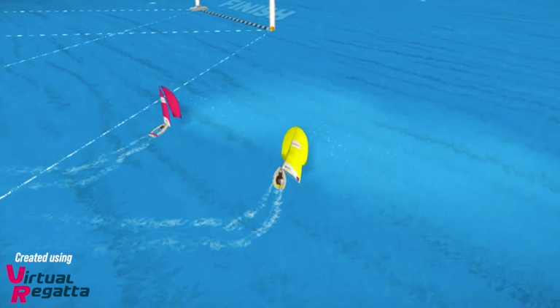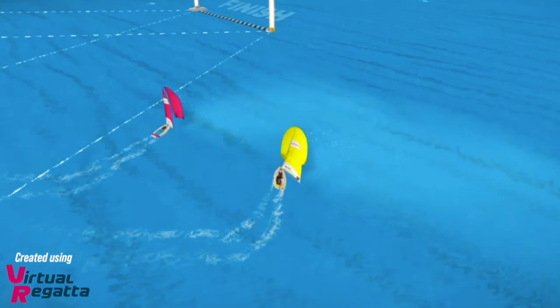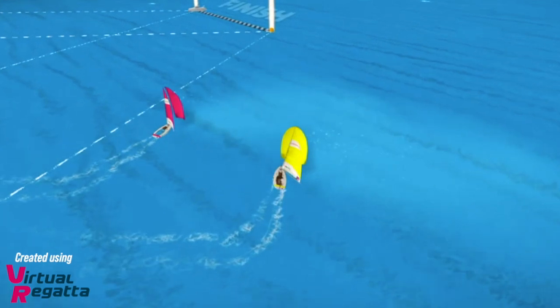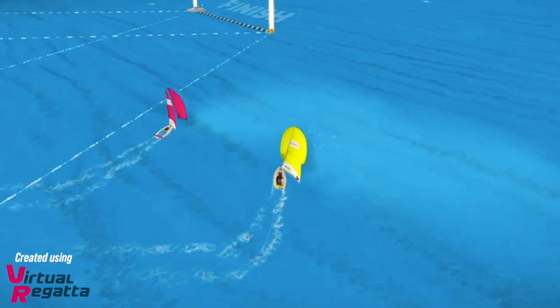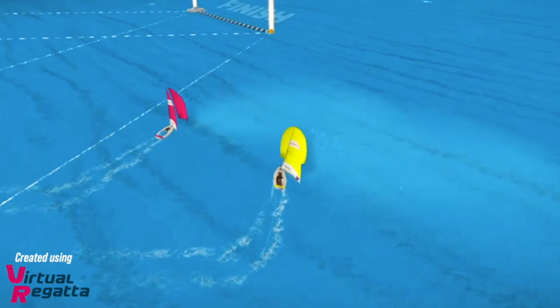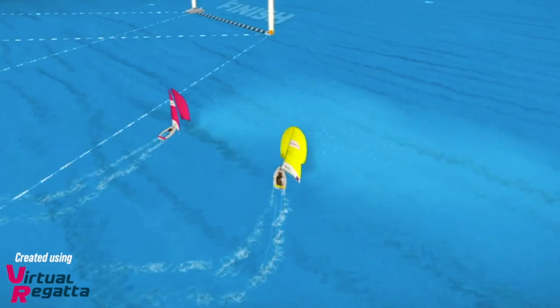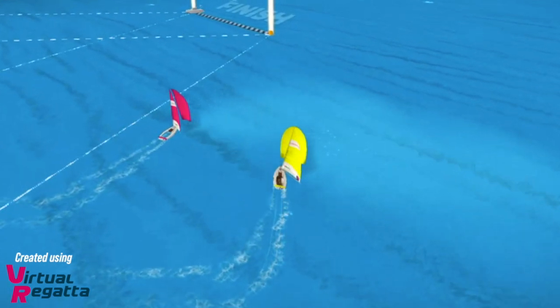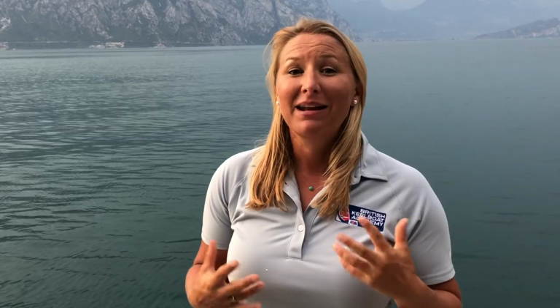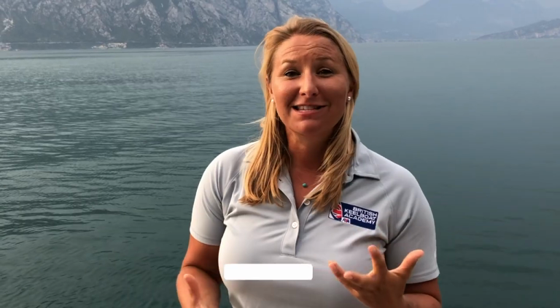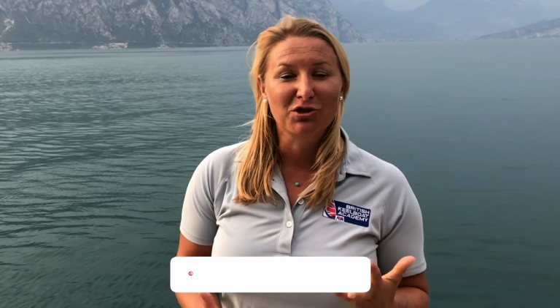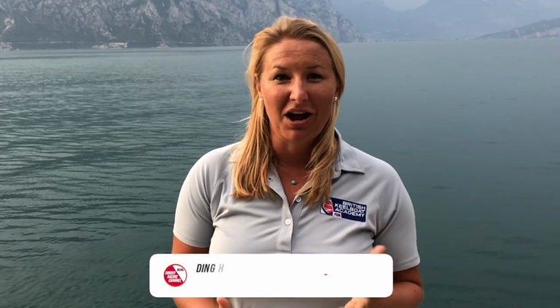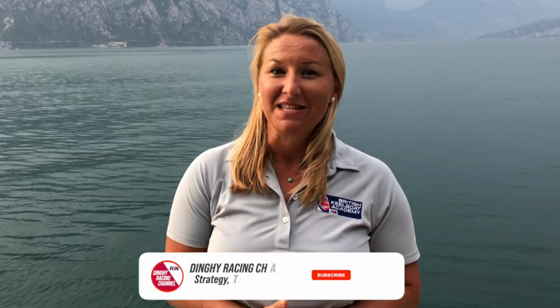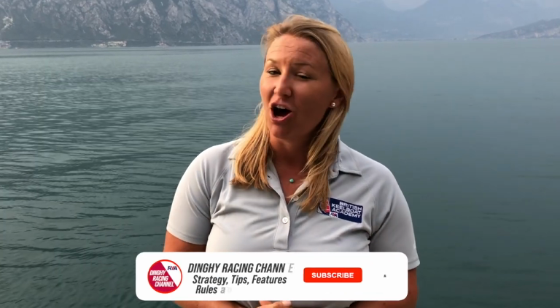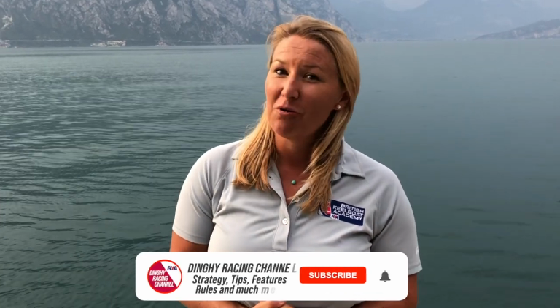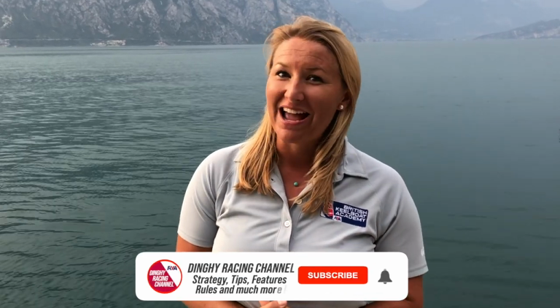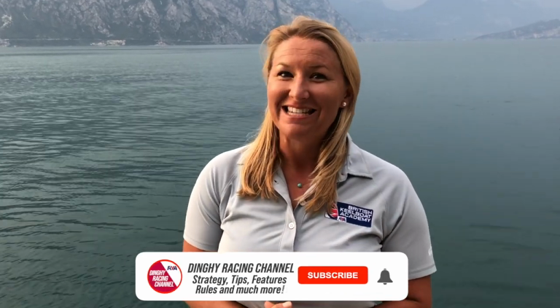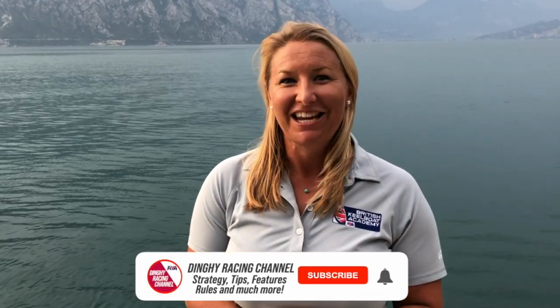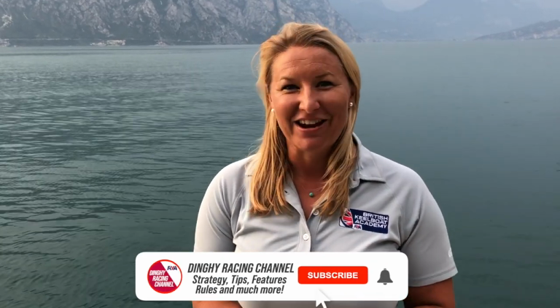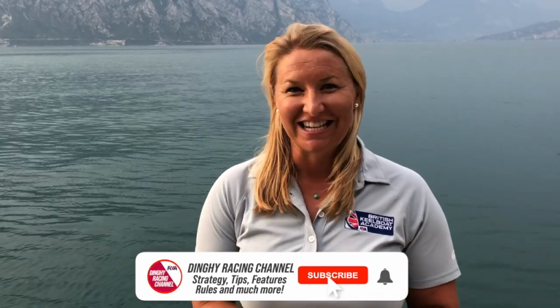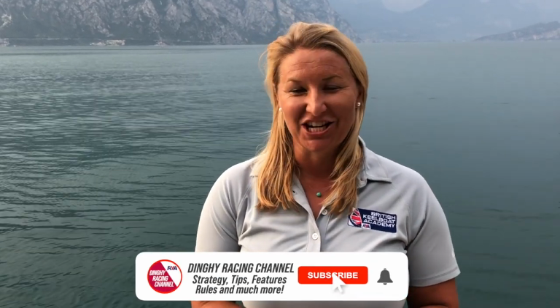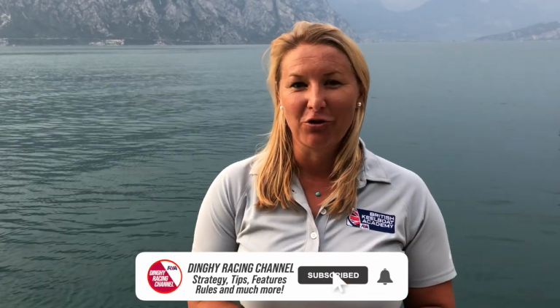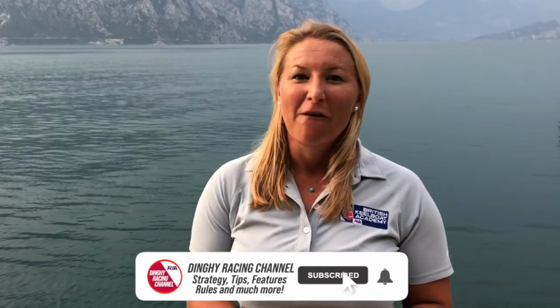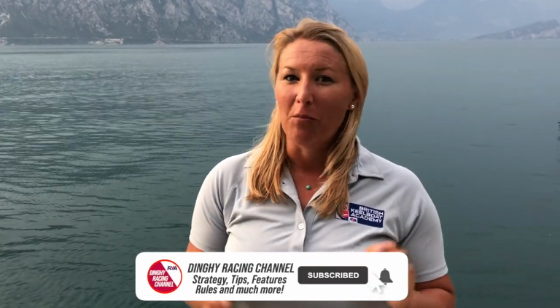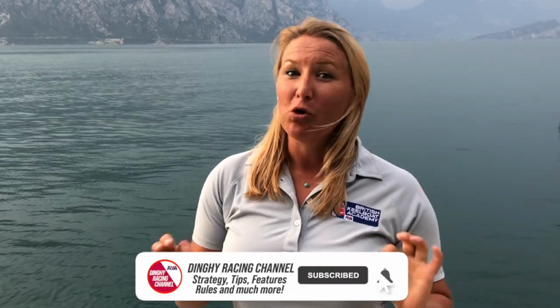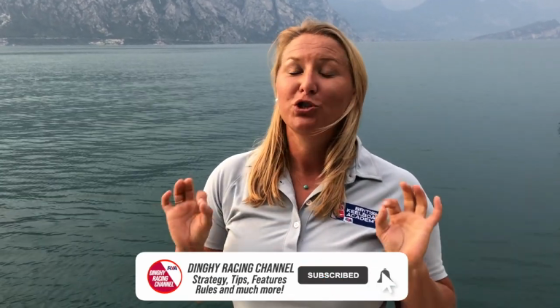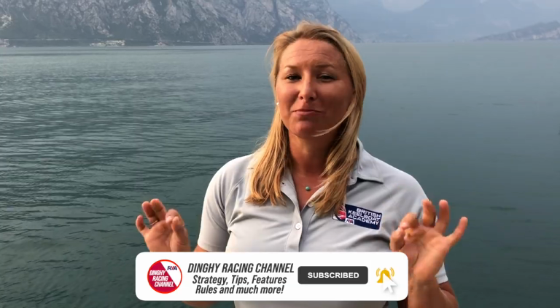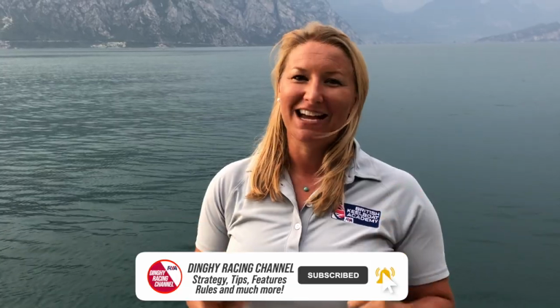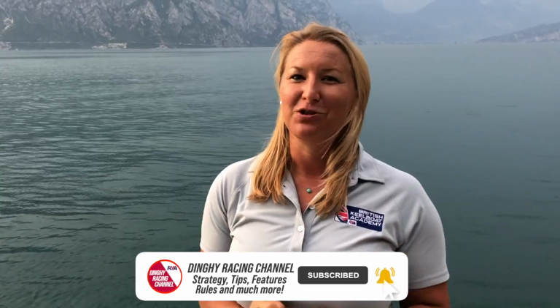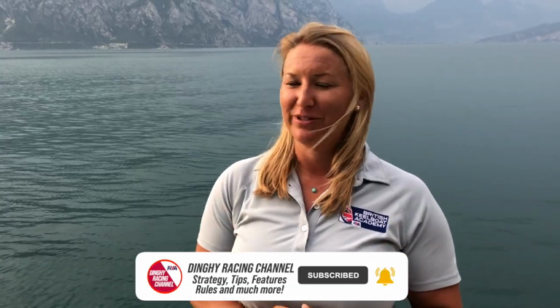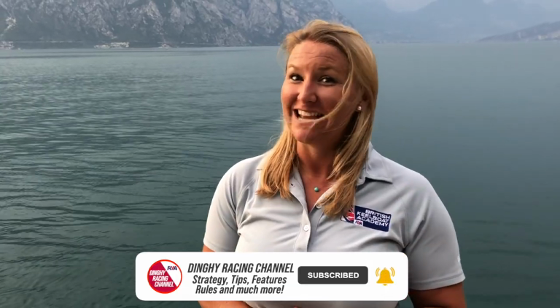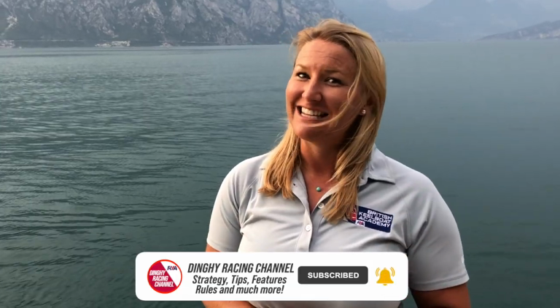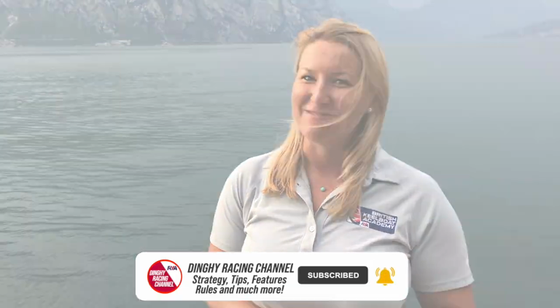Thanks for watching. Please subscribe to the RYA Racing channel for more top tactical sailing tips.